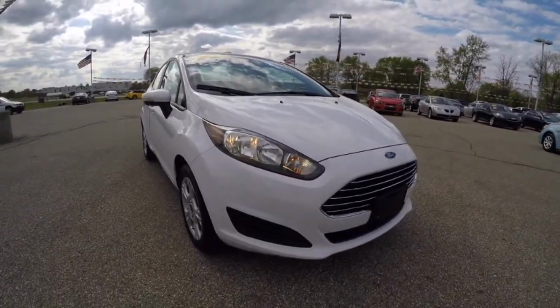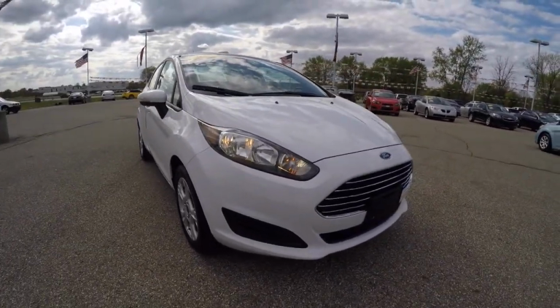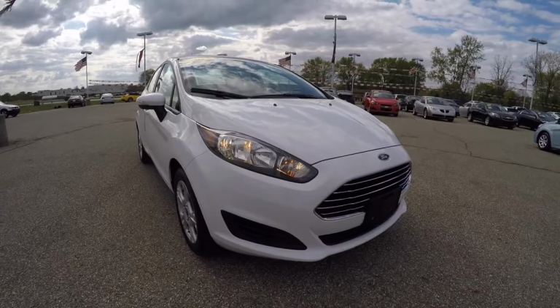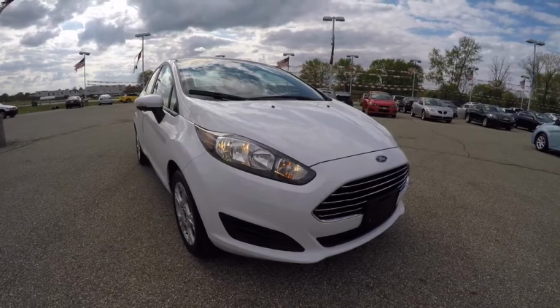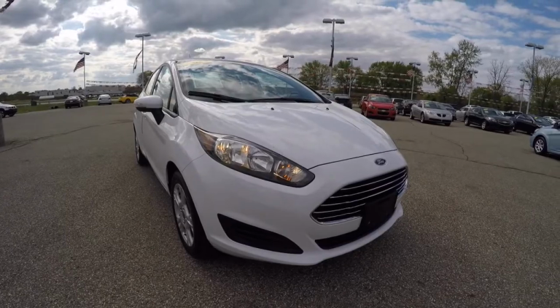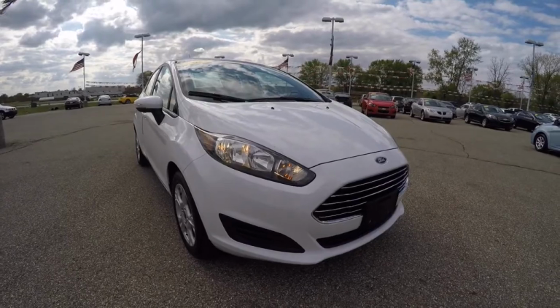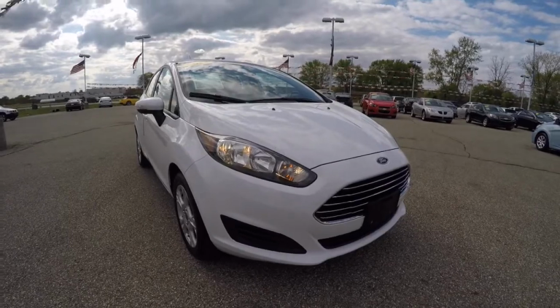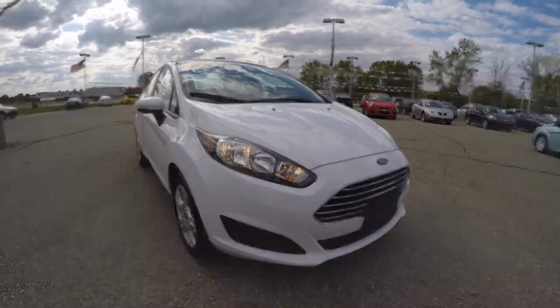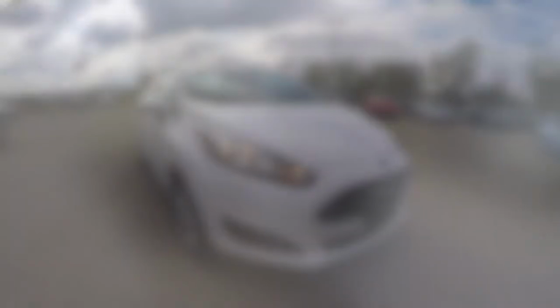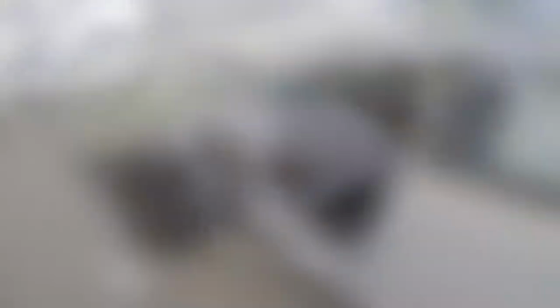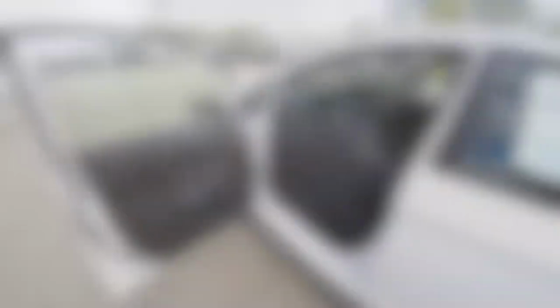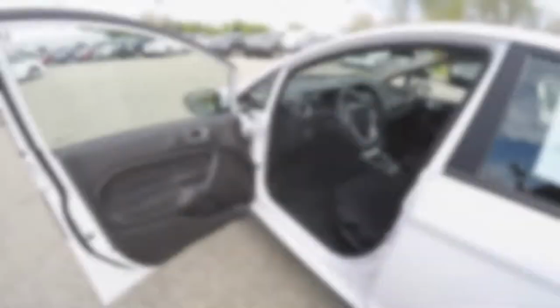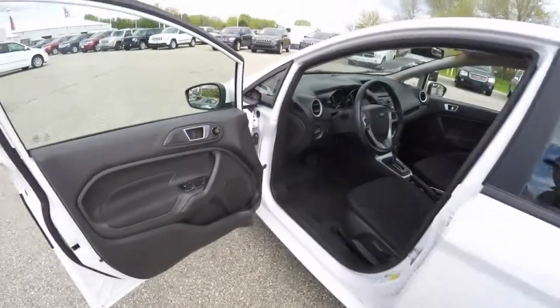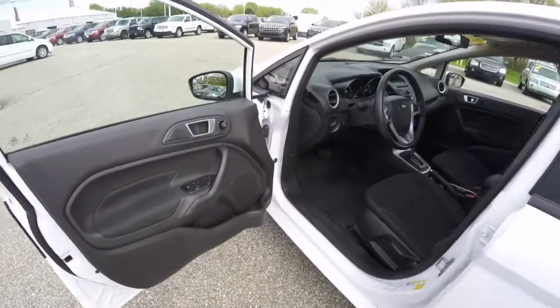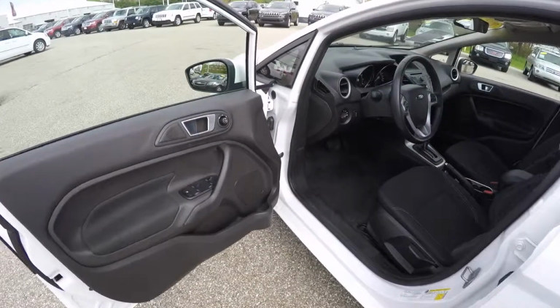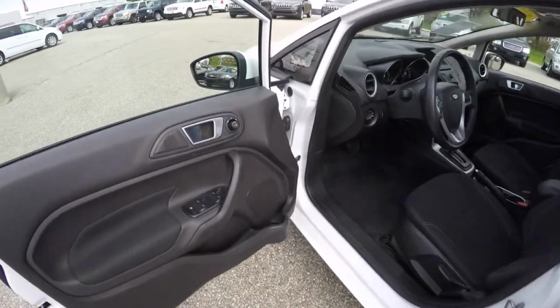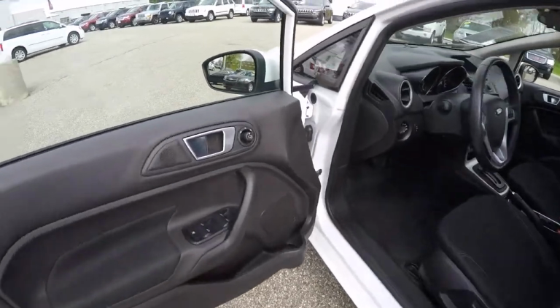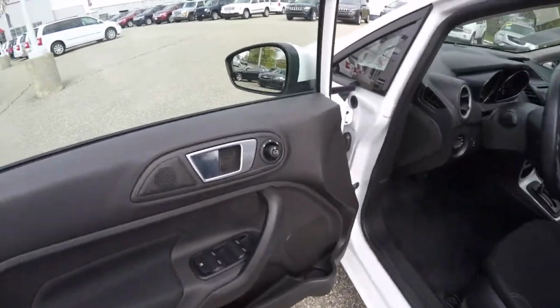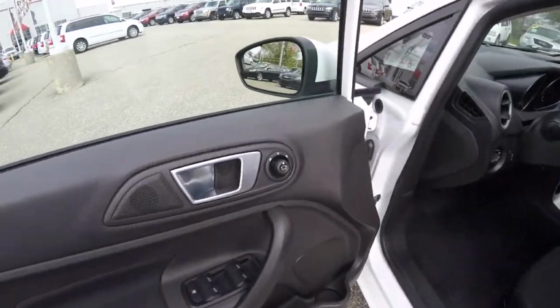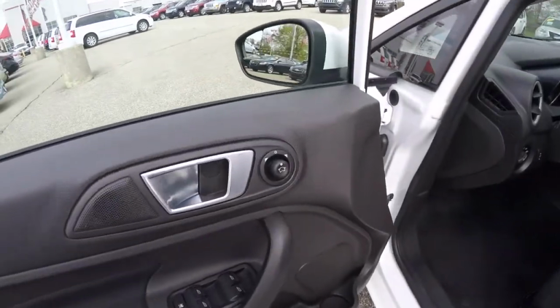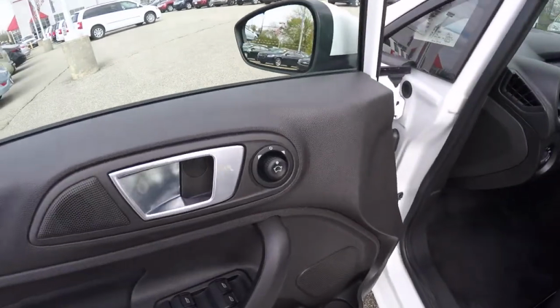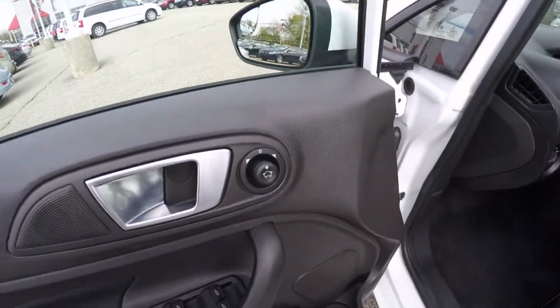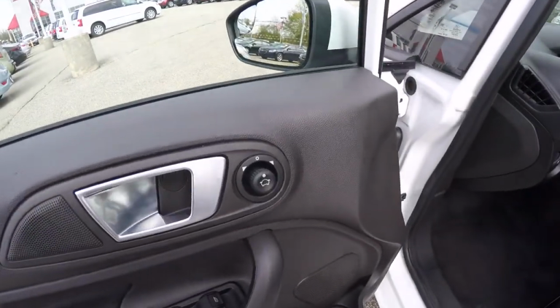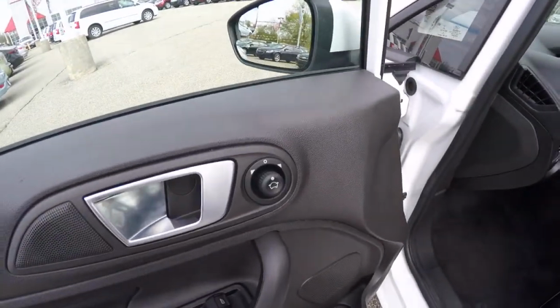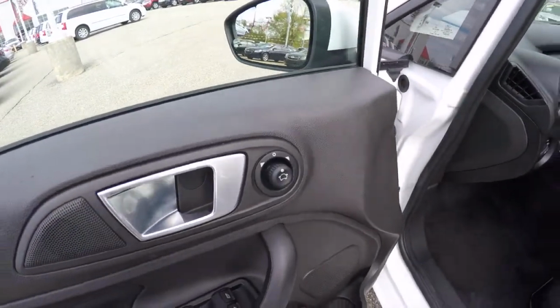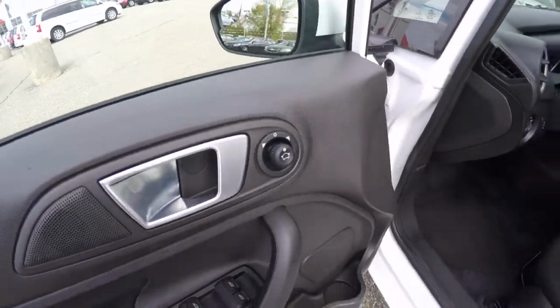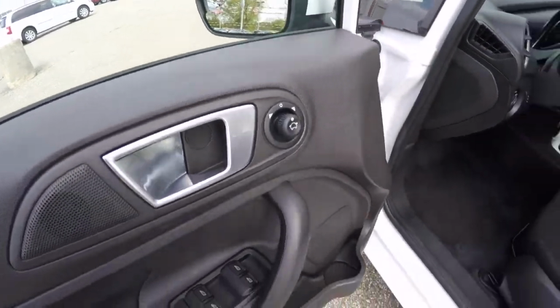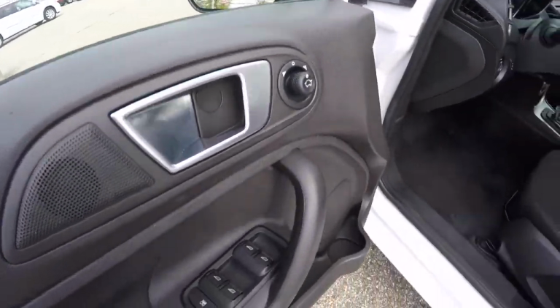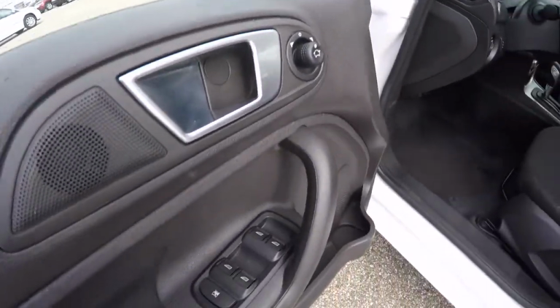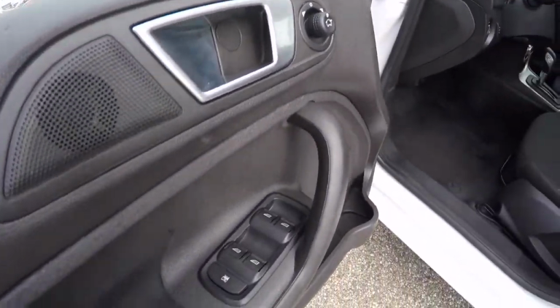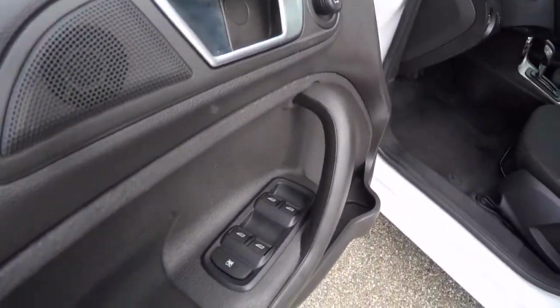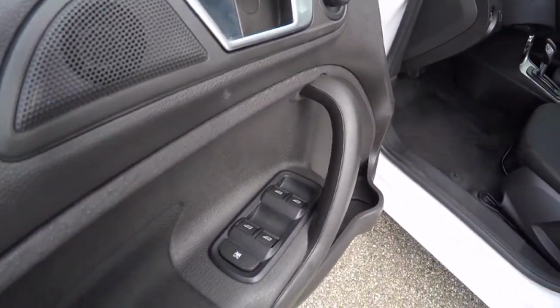All right, let's take a look at the interior. Inside we have power mirrors, power windows, and power door locks.